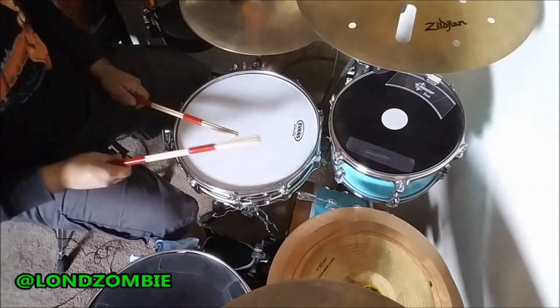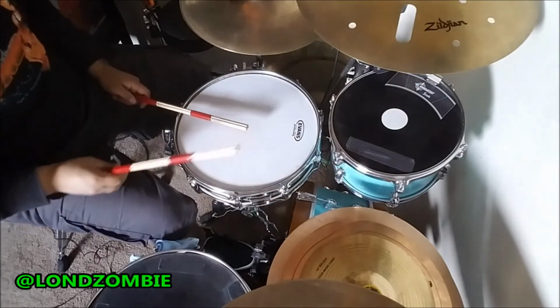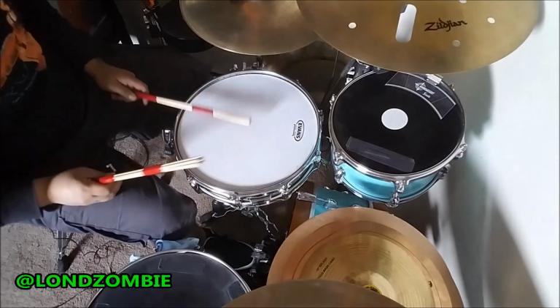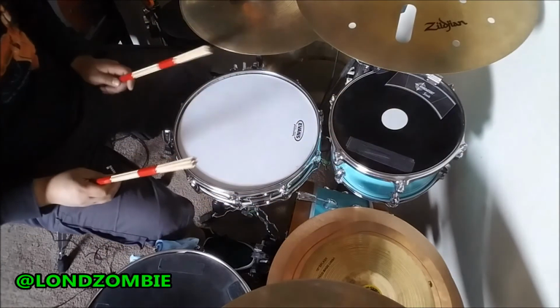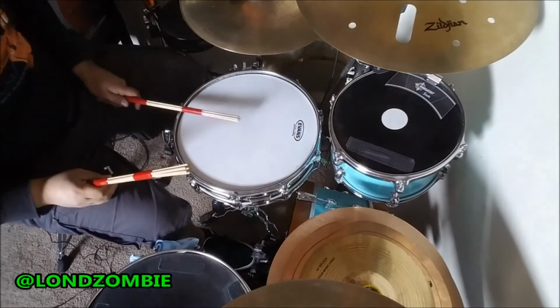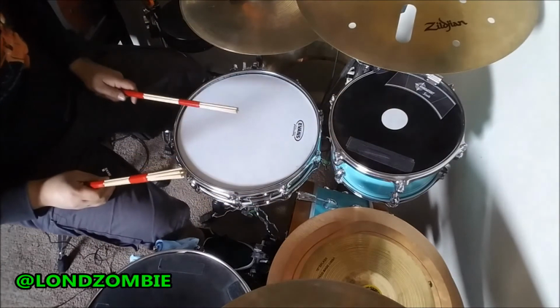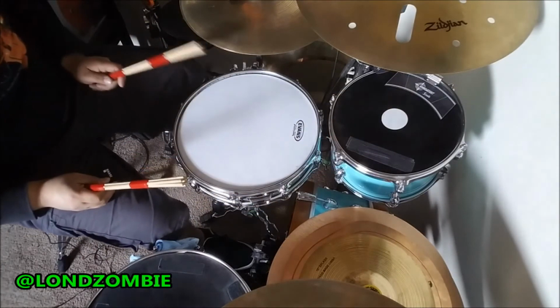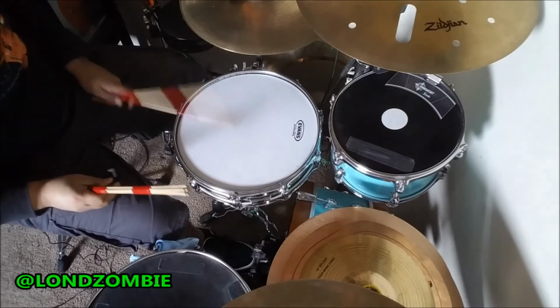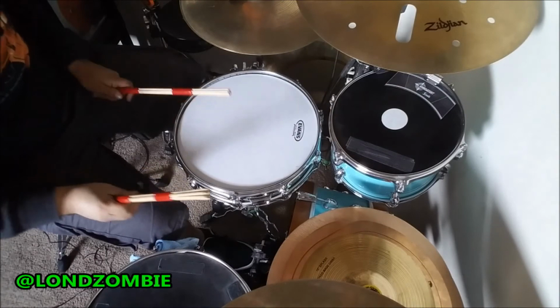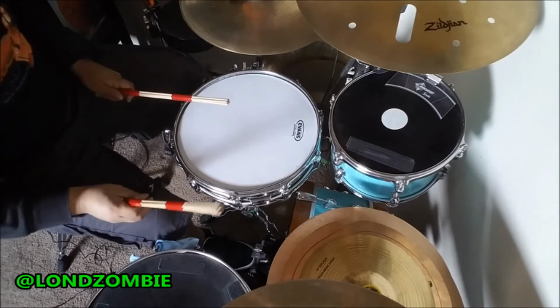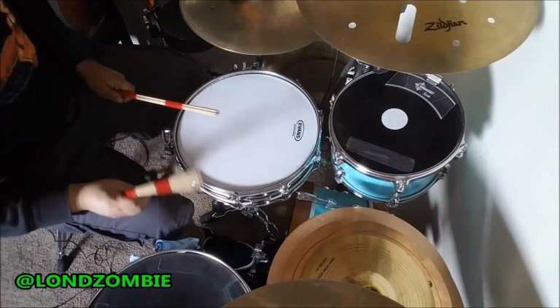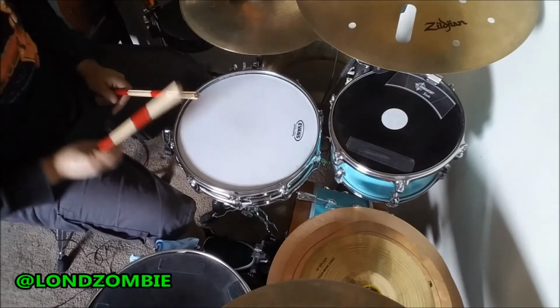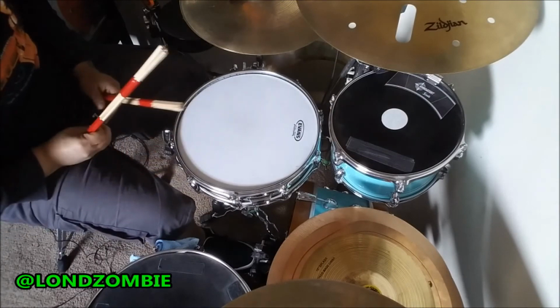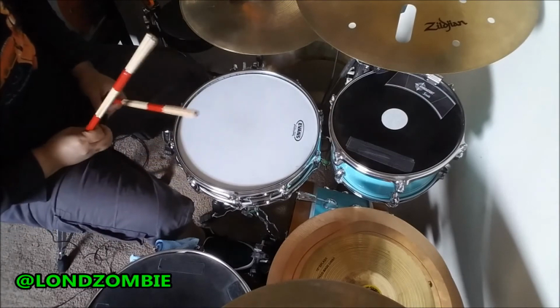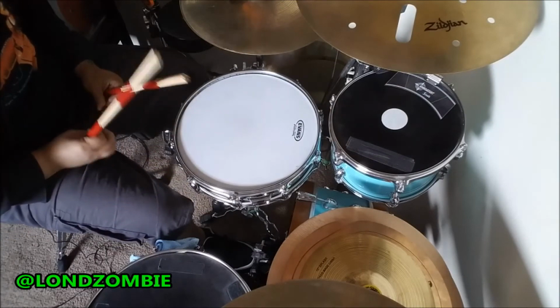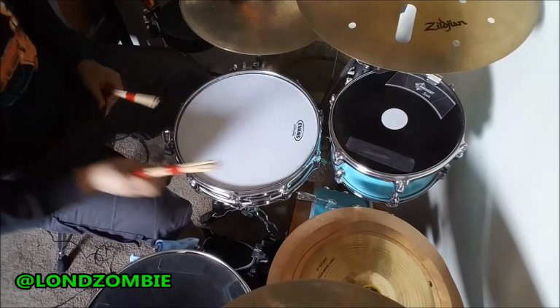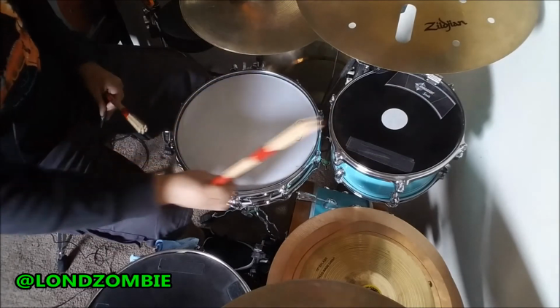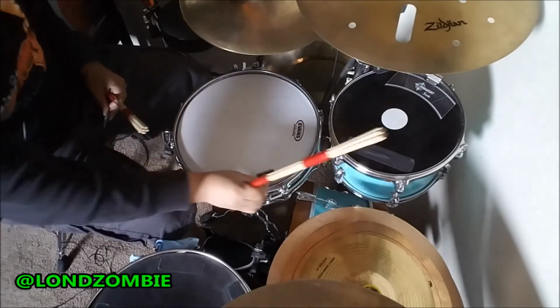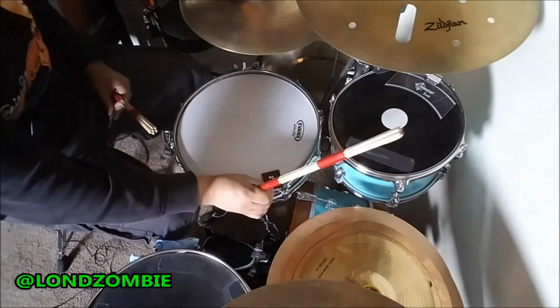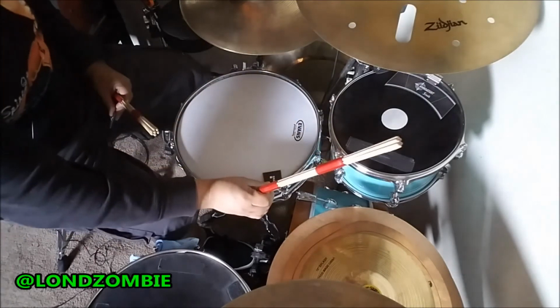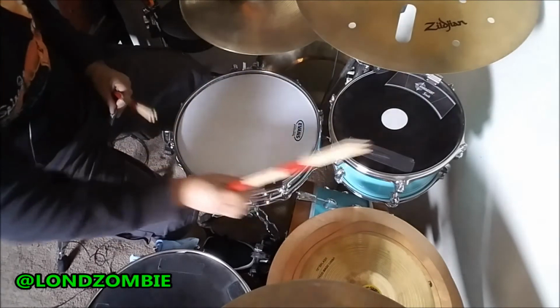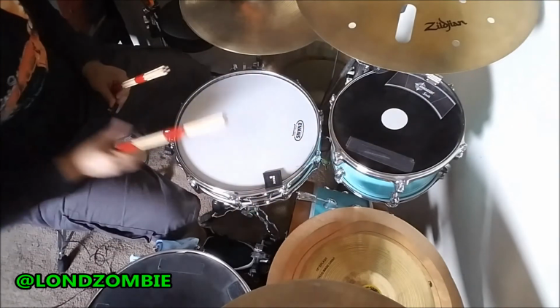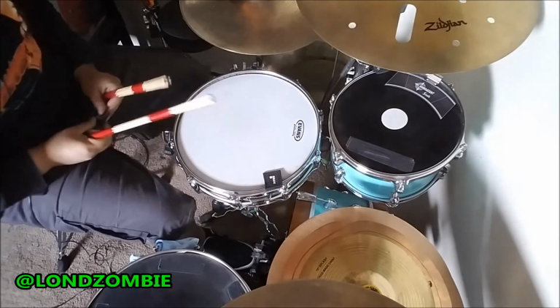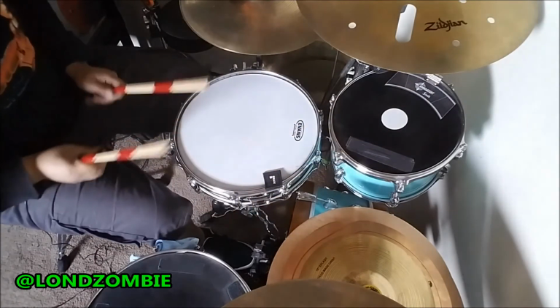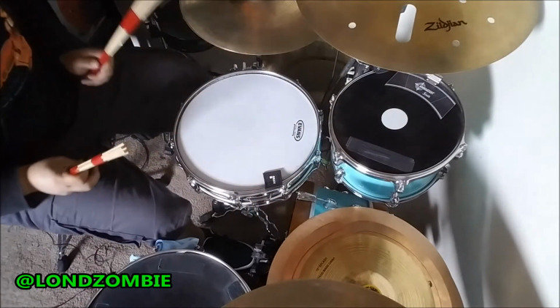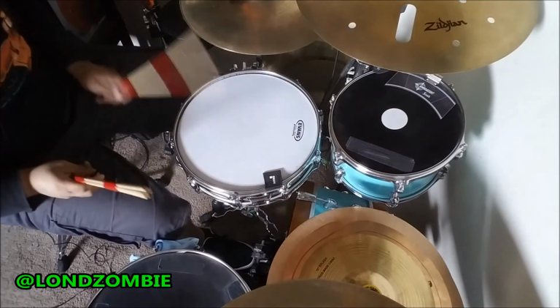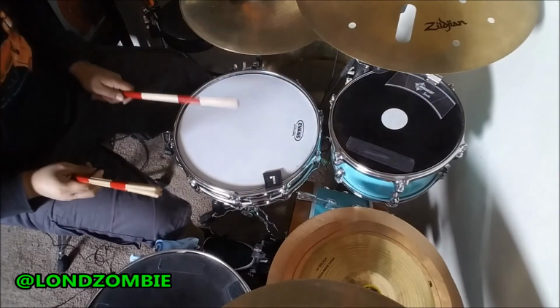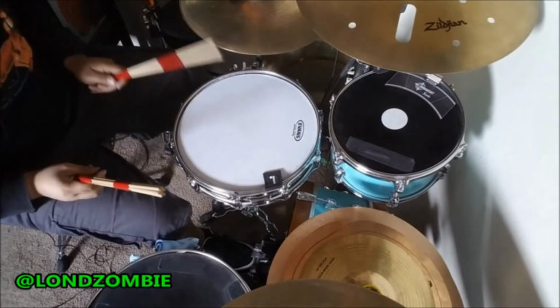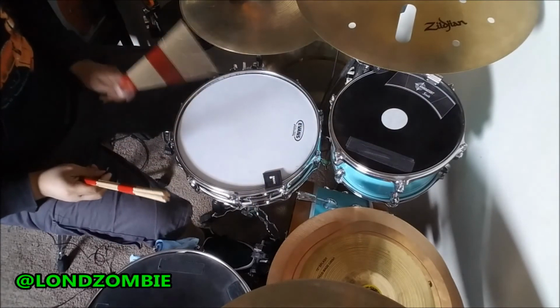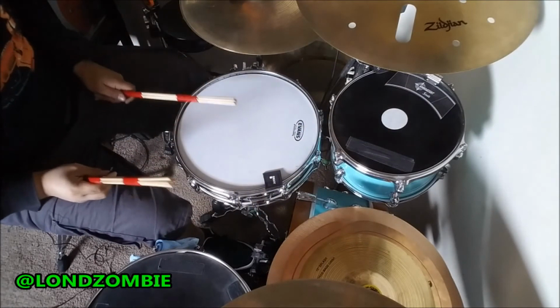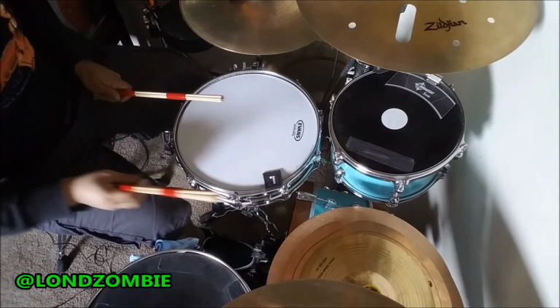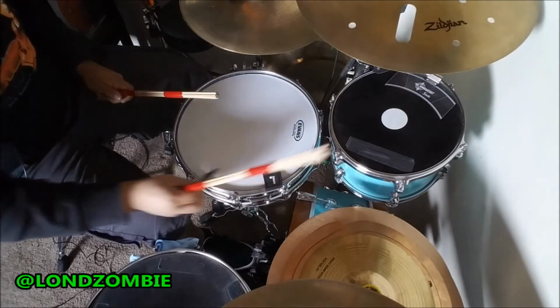Thanks for checking out my product review of the Snare Square. Stay tuned for more.